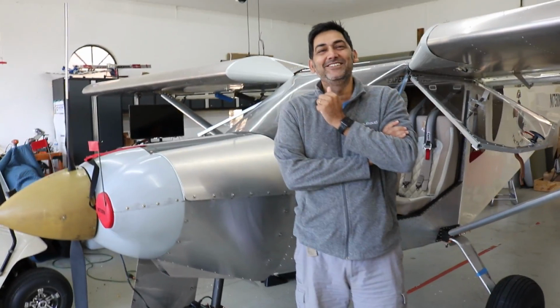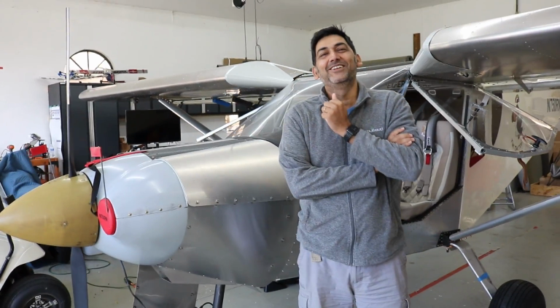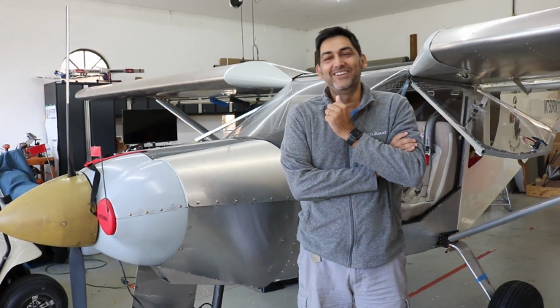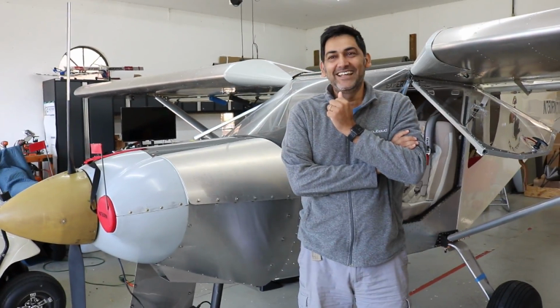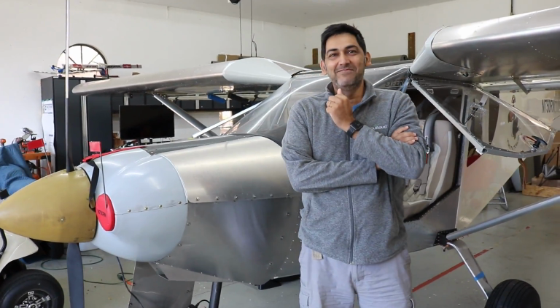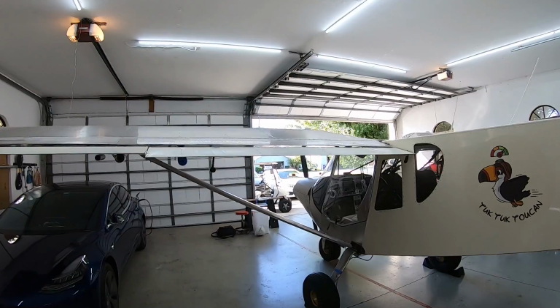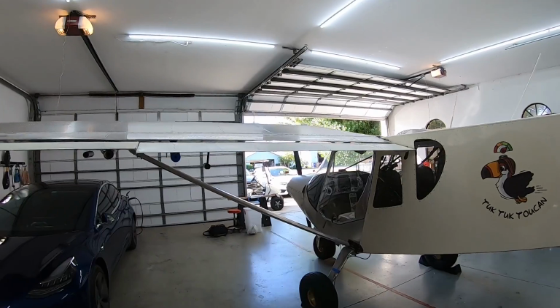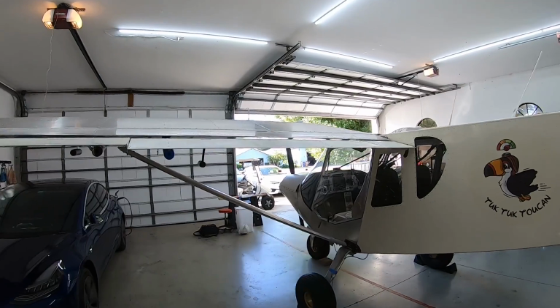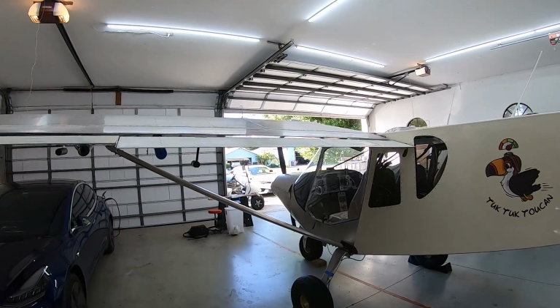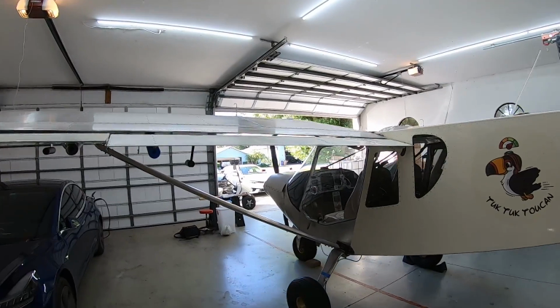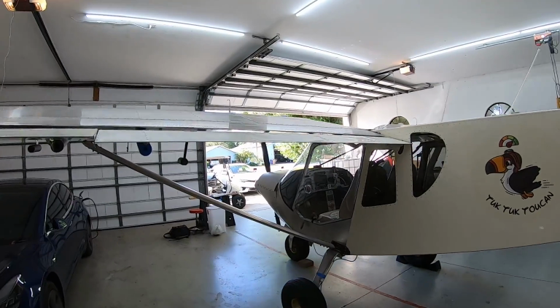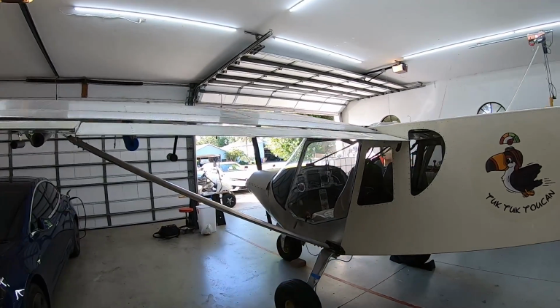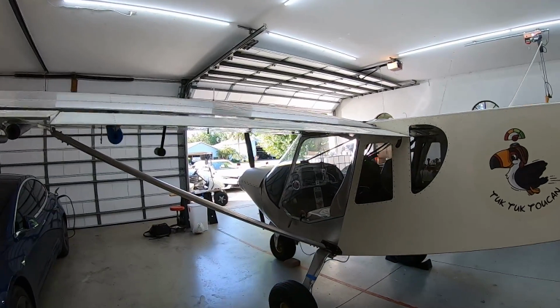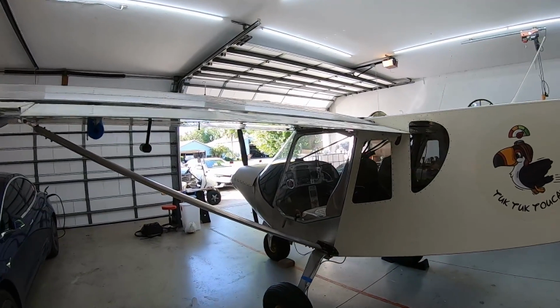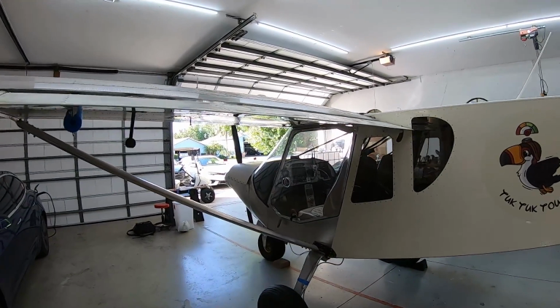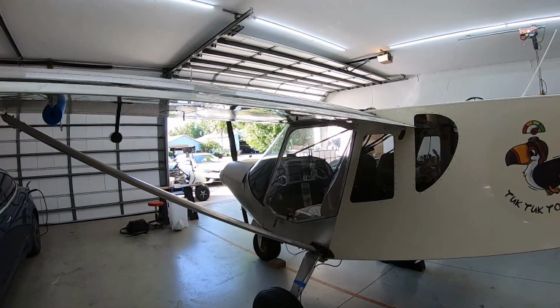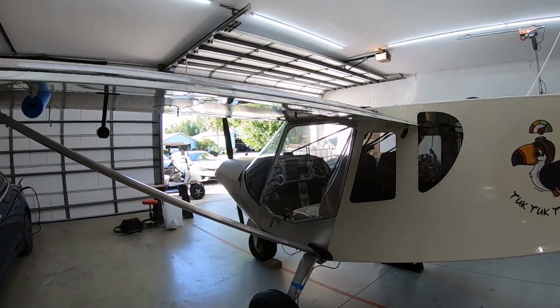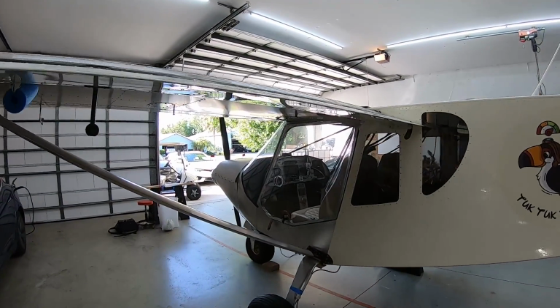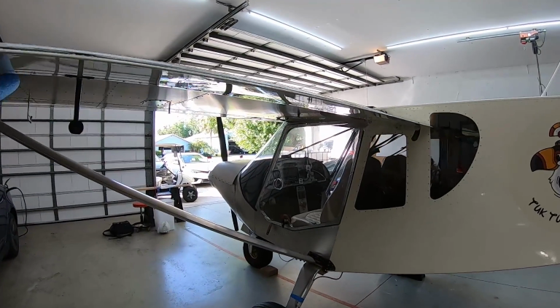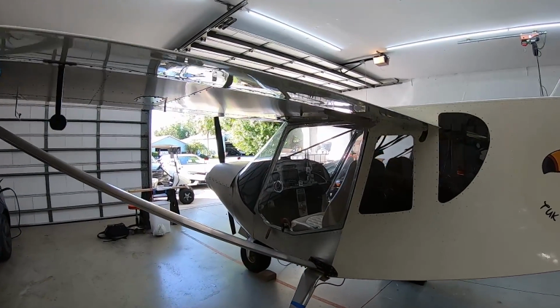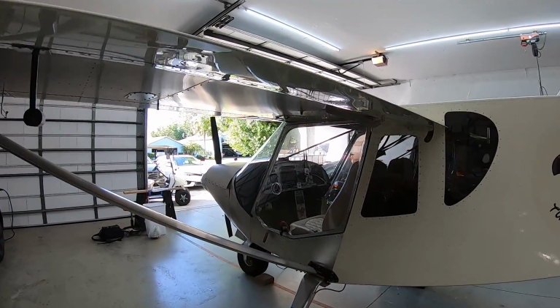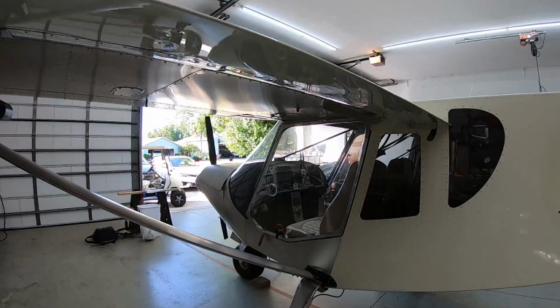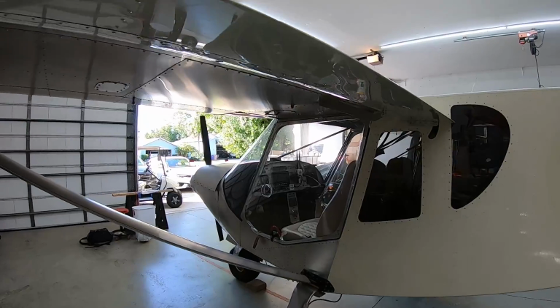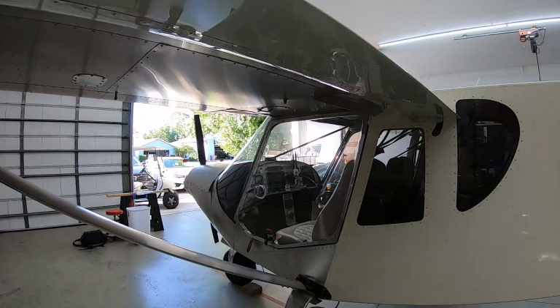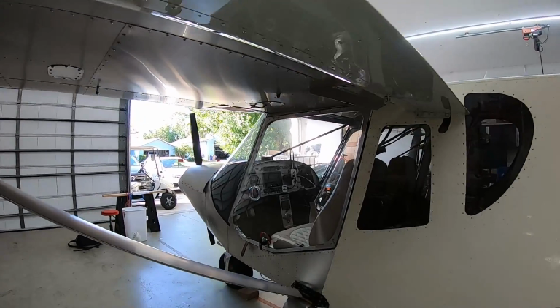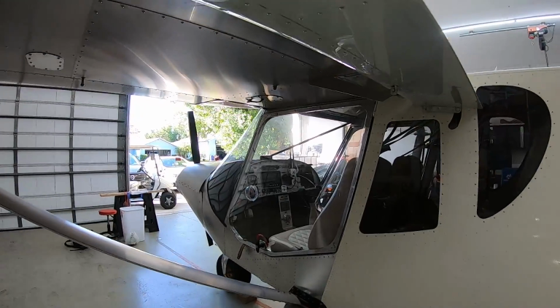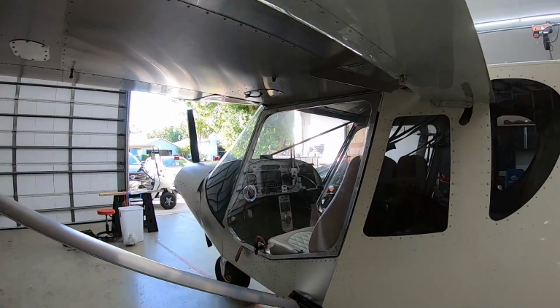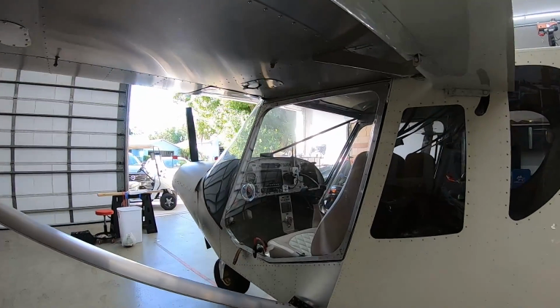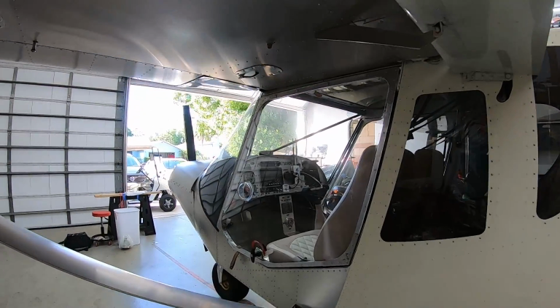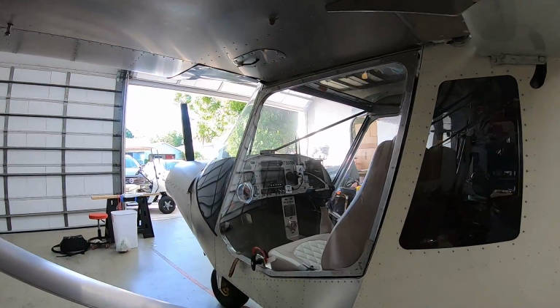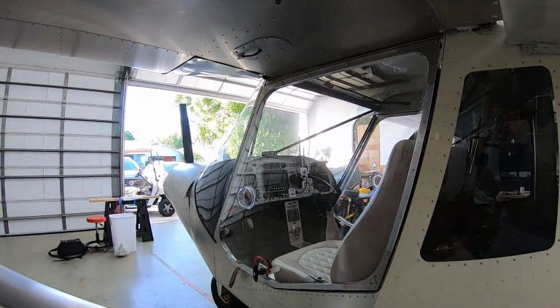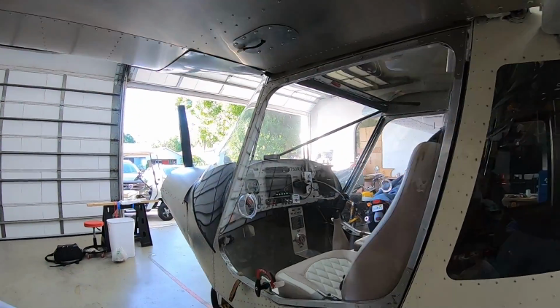Five years later — four and a half, five years — here he is, ready with his Cruiser. It took a long time, but job, family, and life all came in the way. Not bad, not bad.